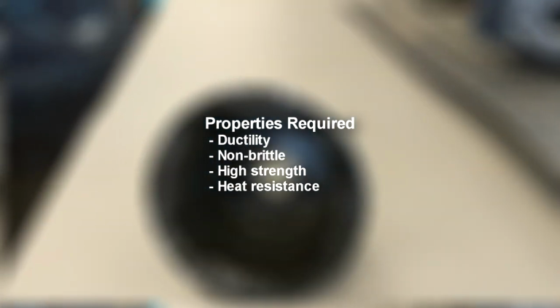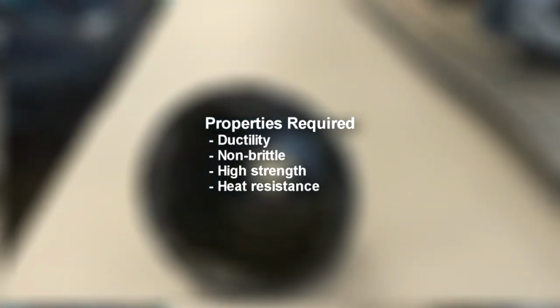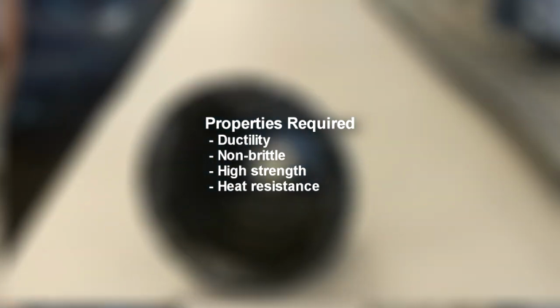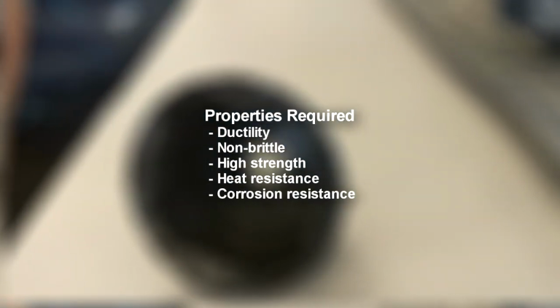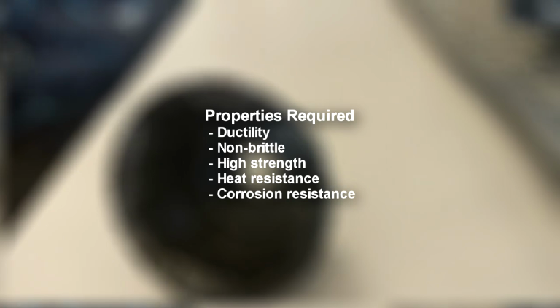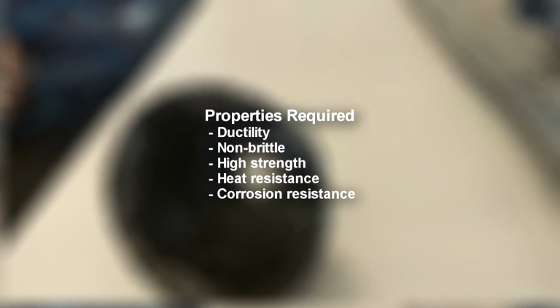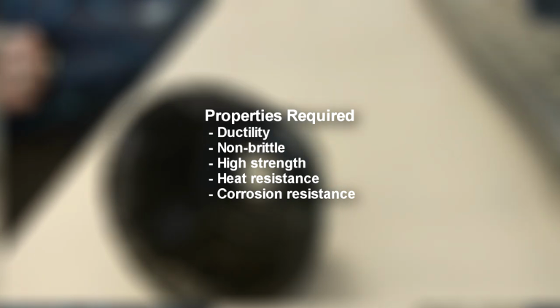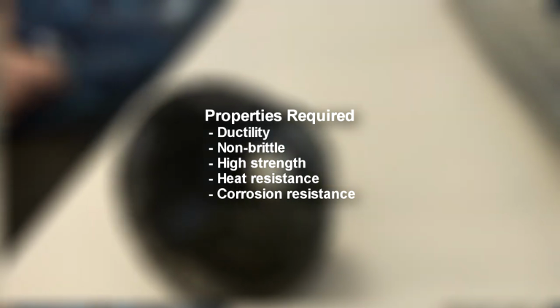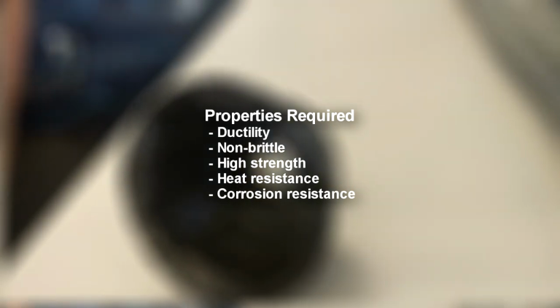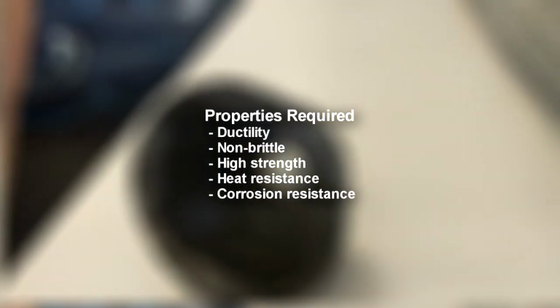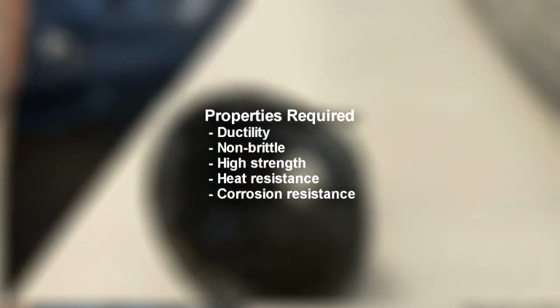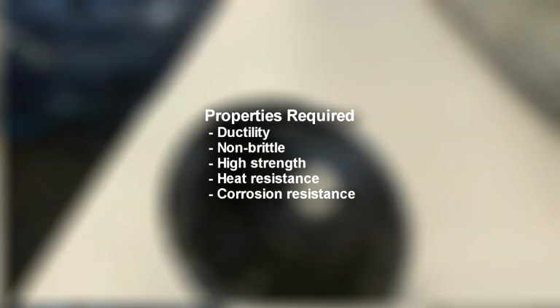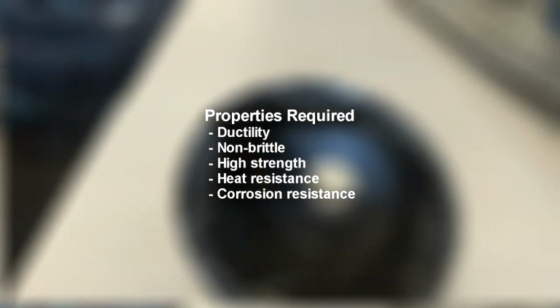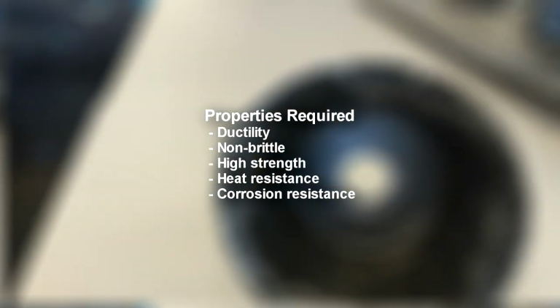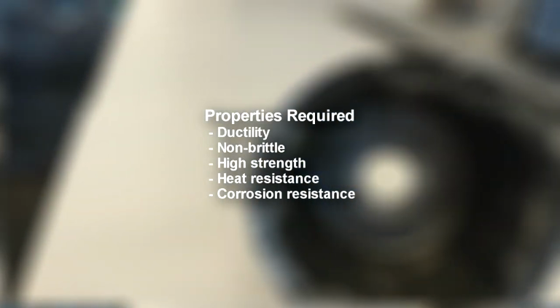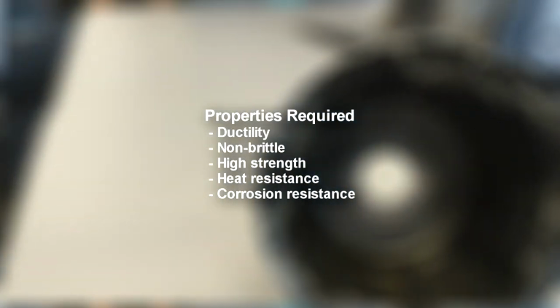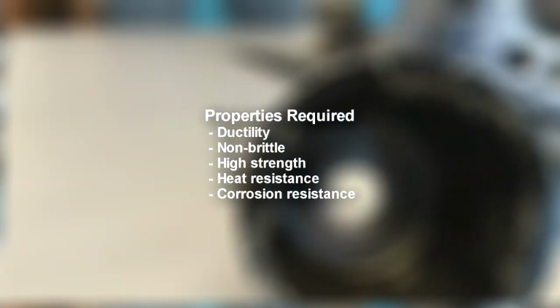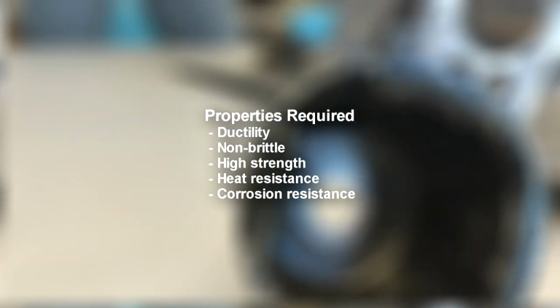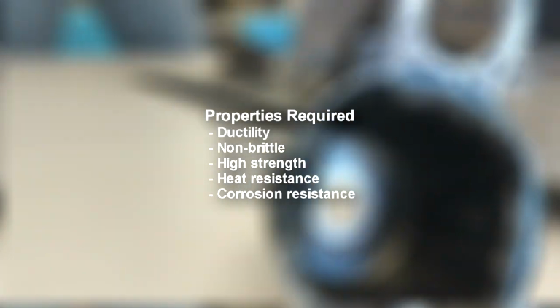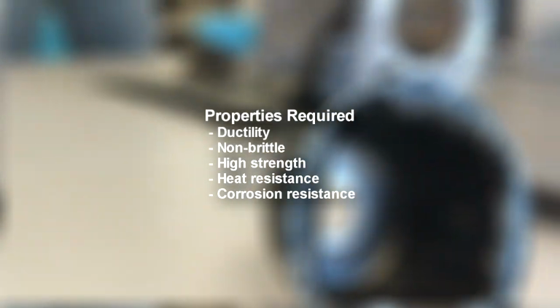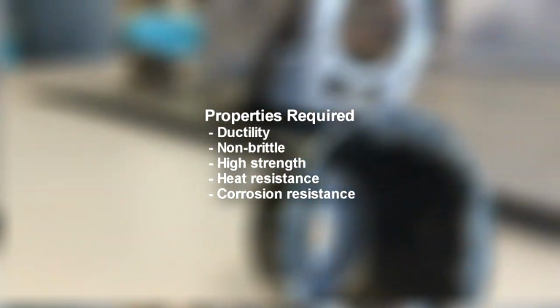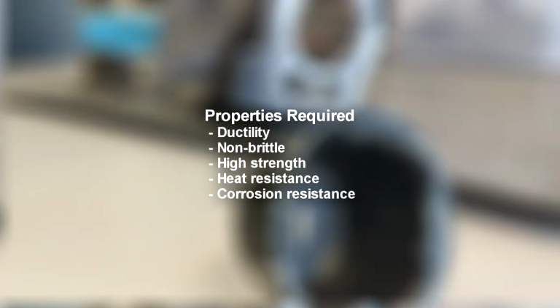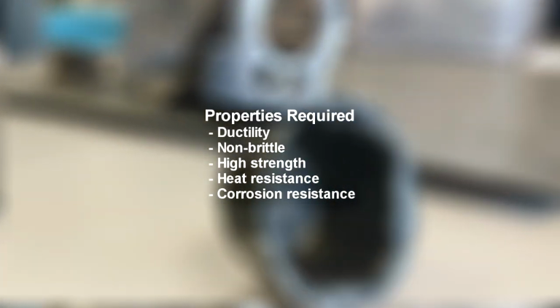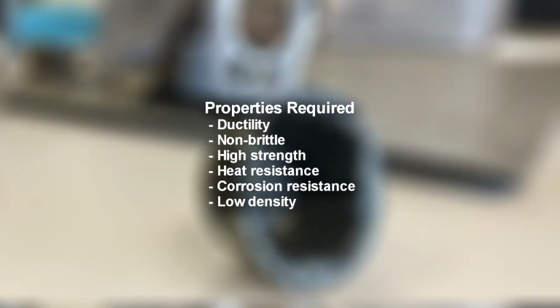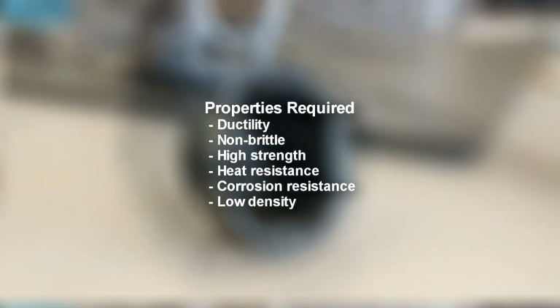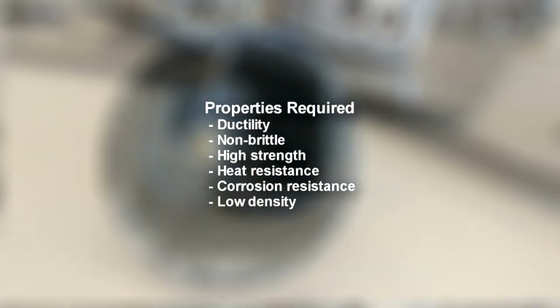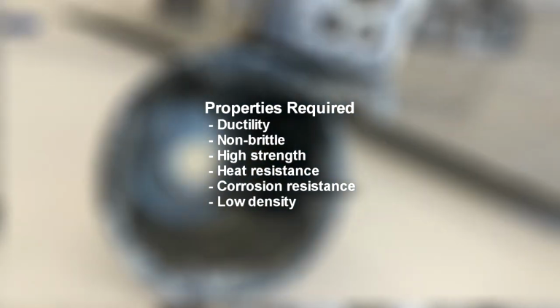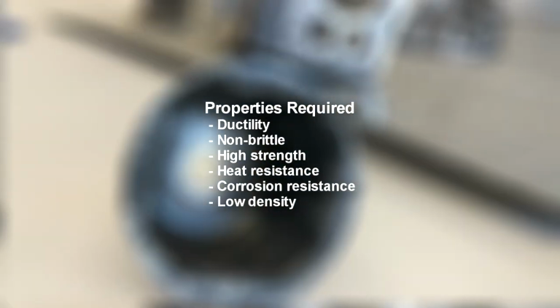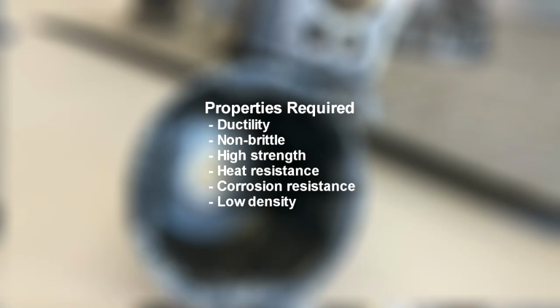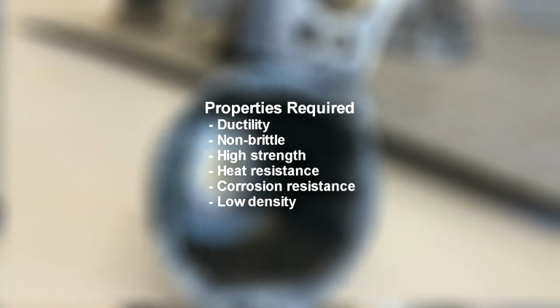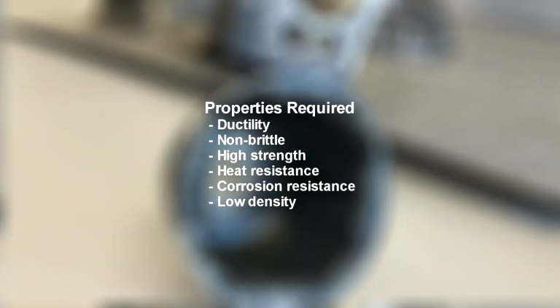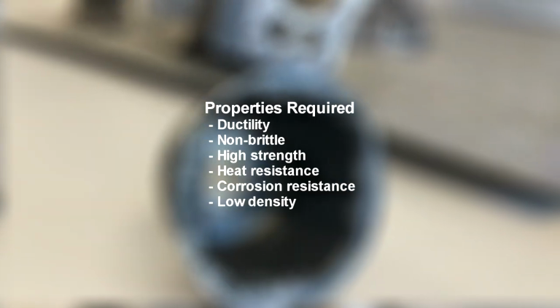The flywheel cup must also have high corrosion resistance to not undergo erosion, and be lightweight to minimise the overall weight of the engine.